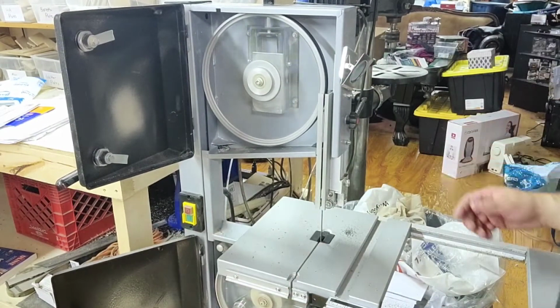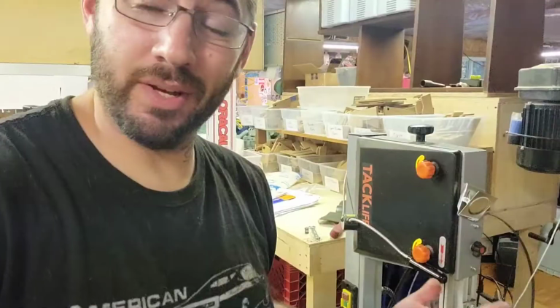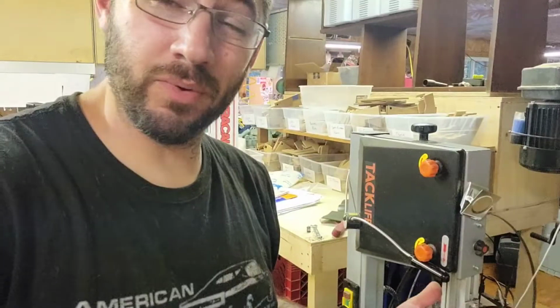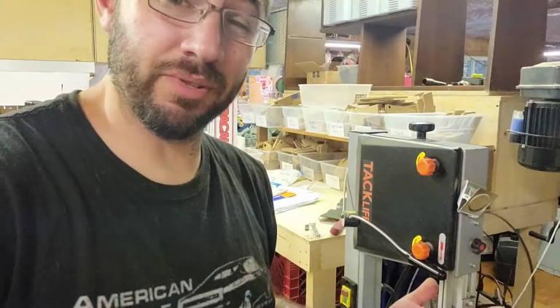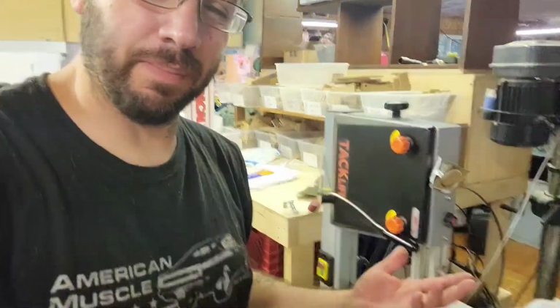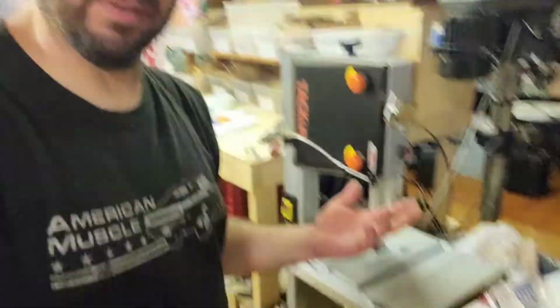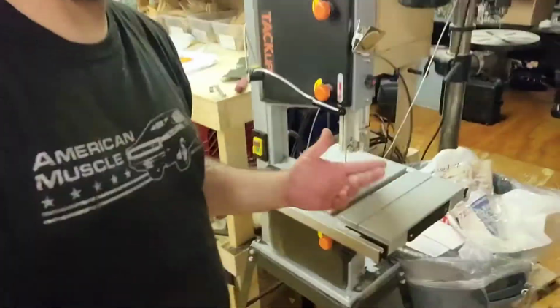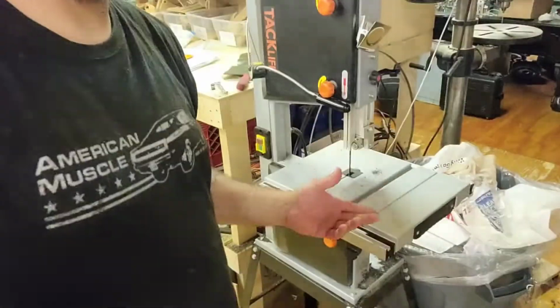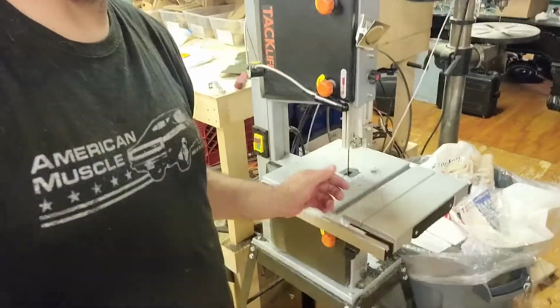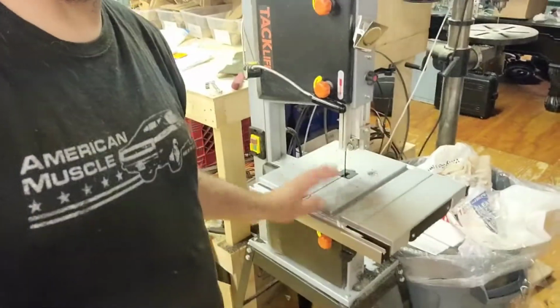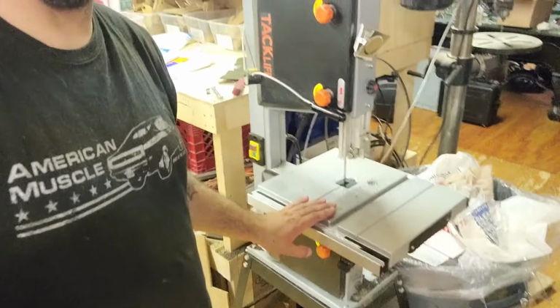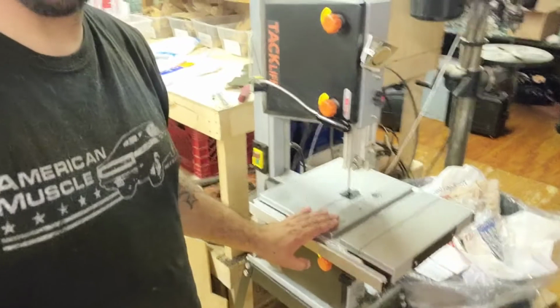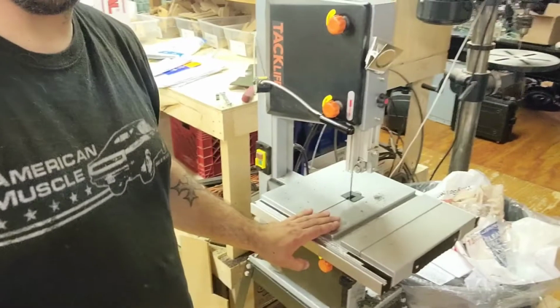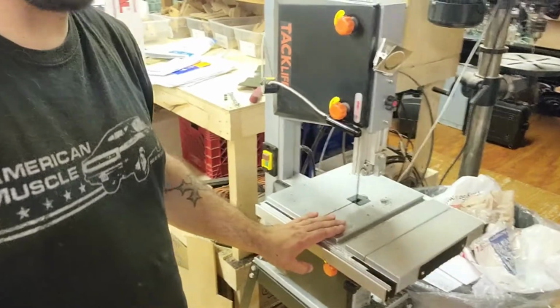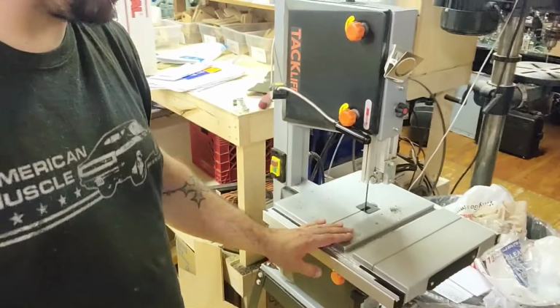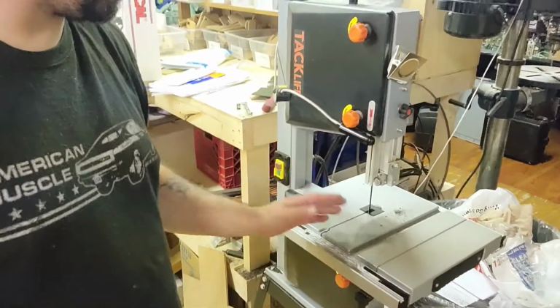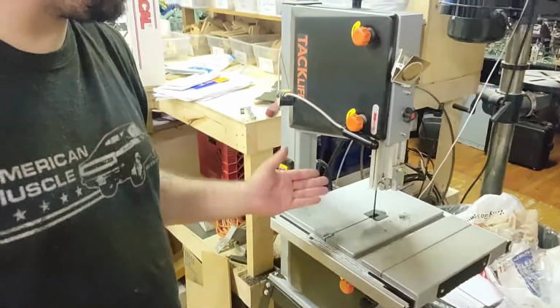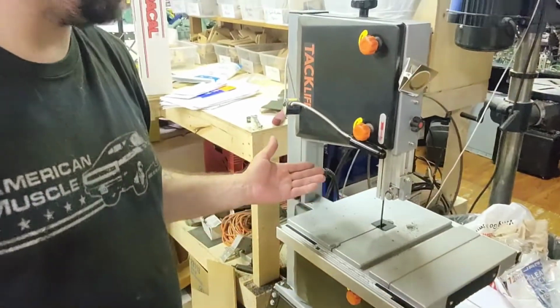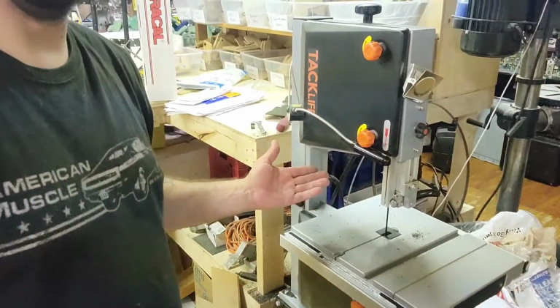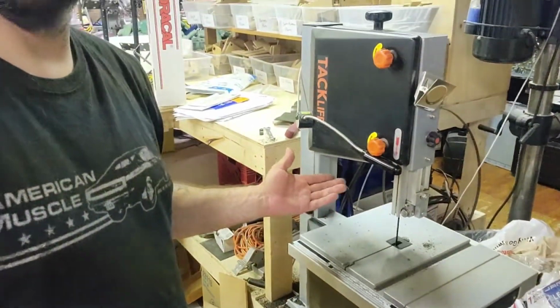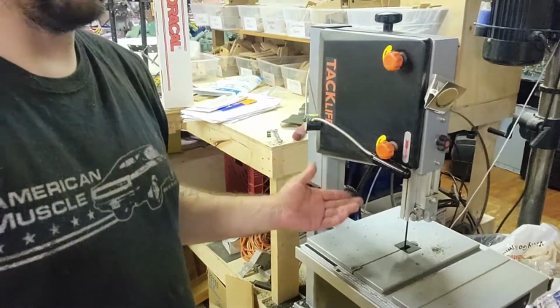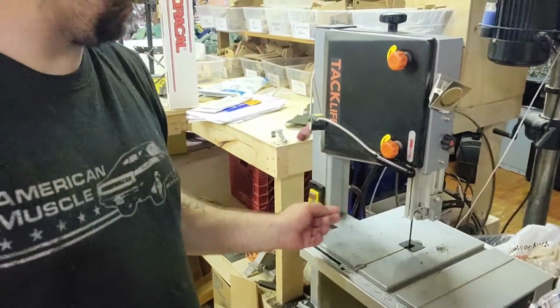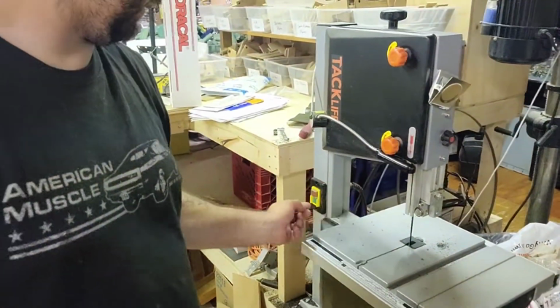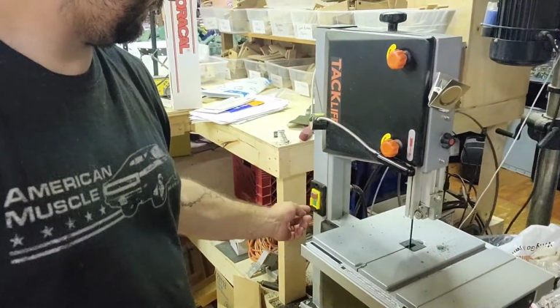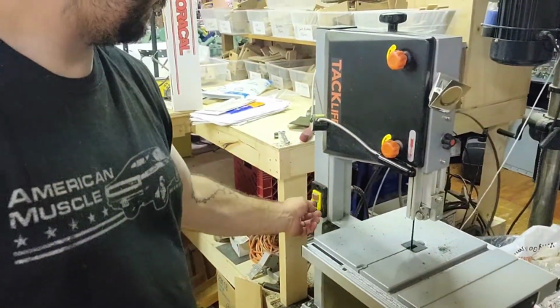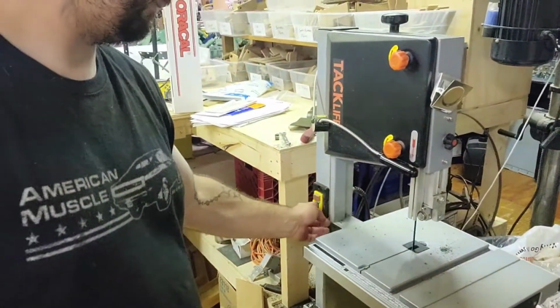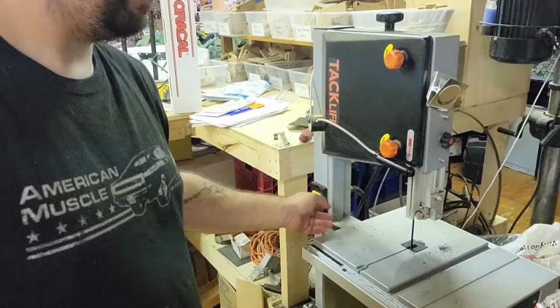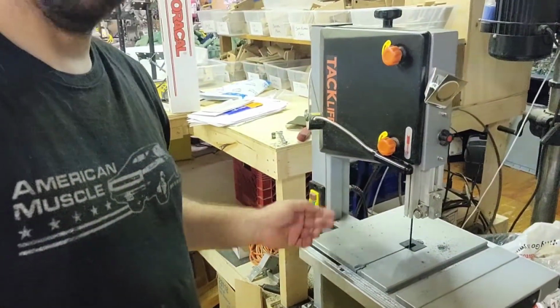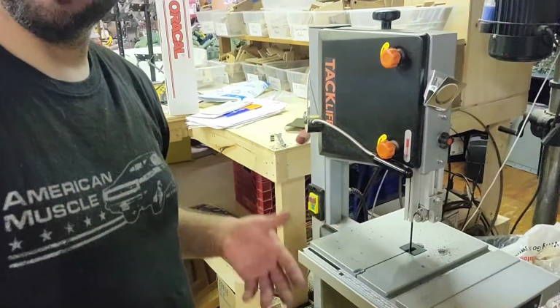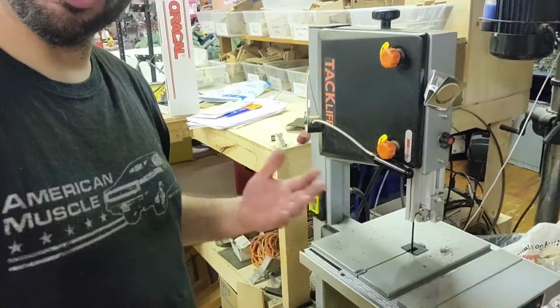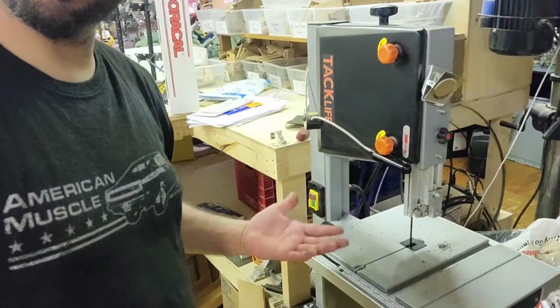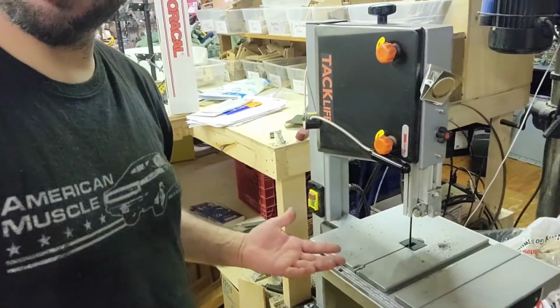It's real simple. Button it back up the way it should be, and we're good to go.